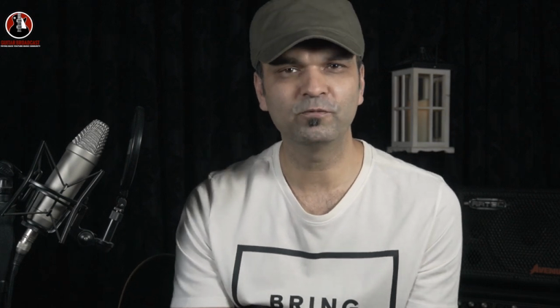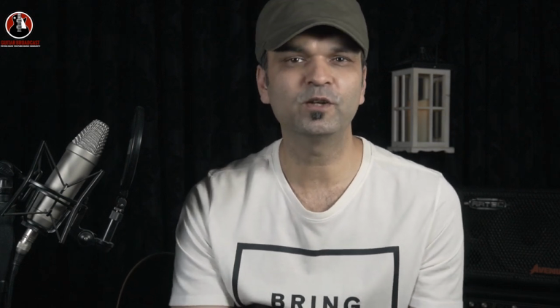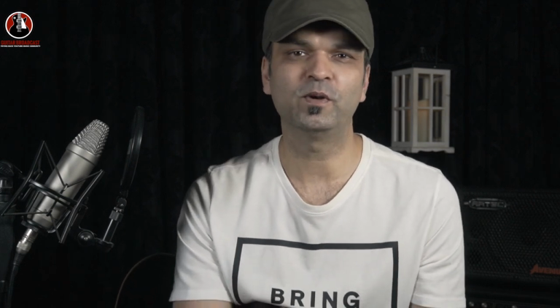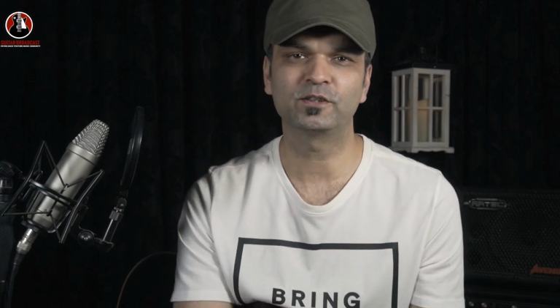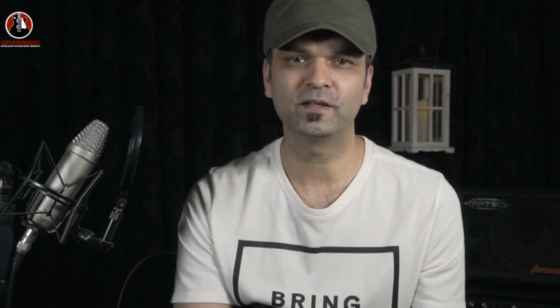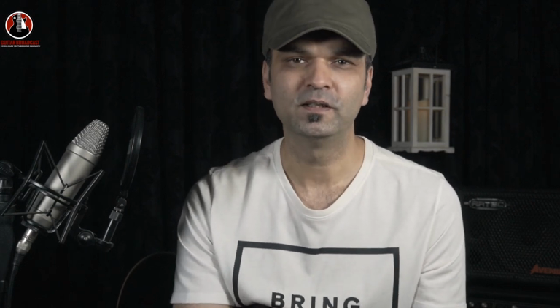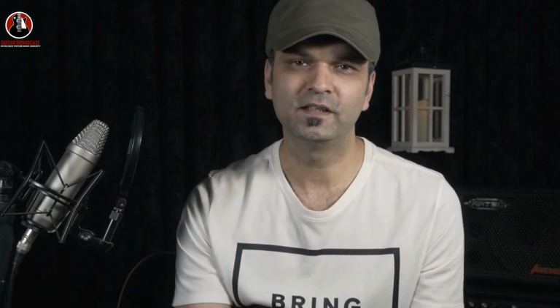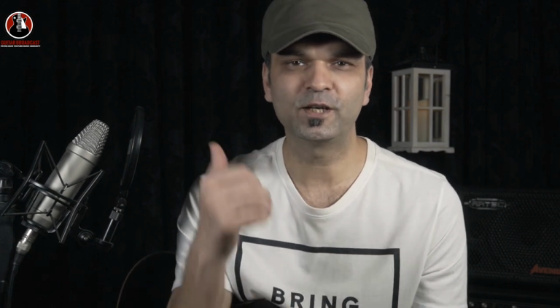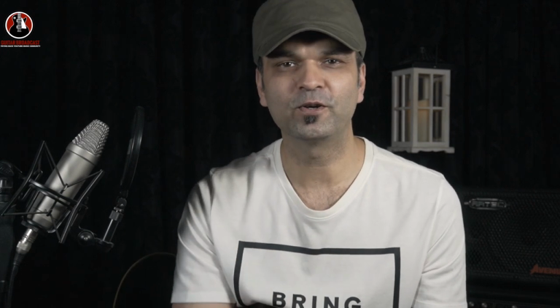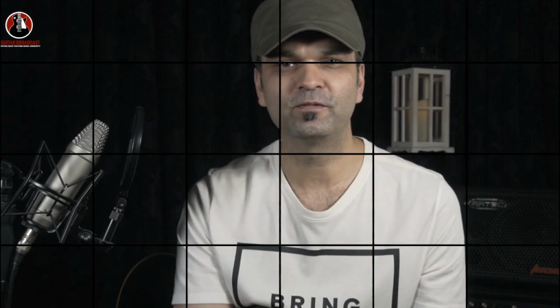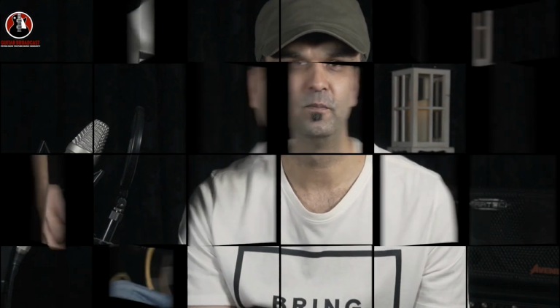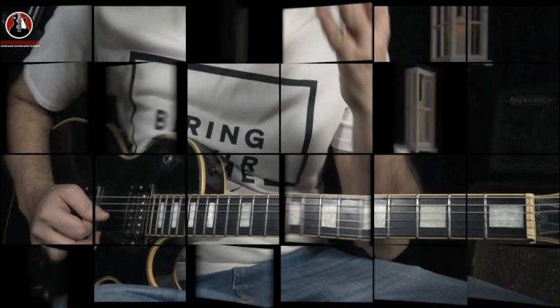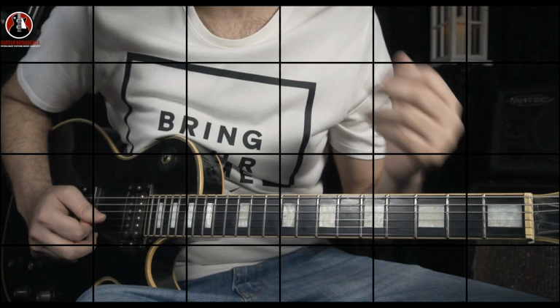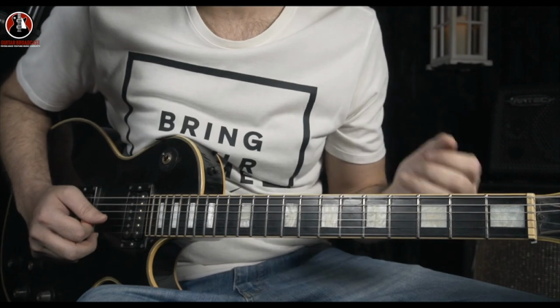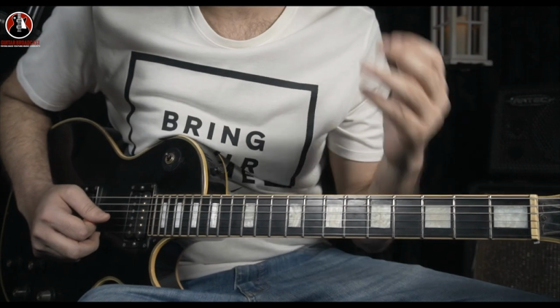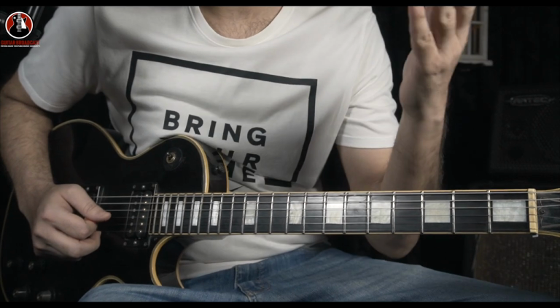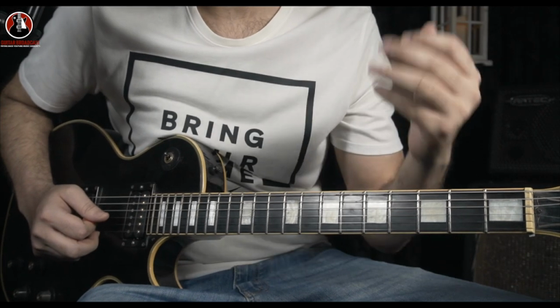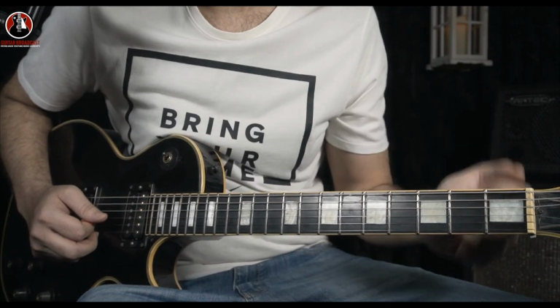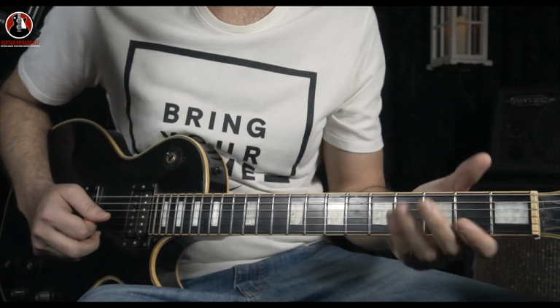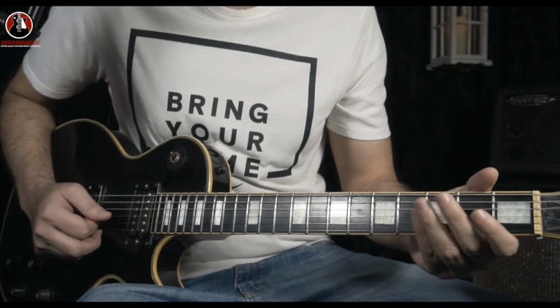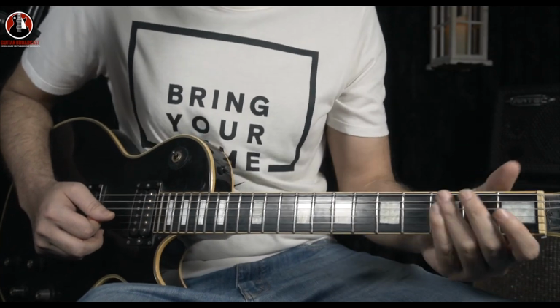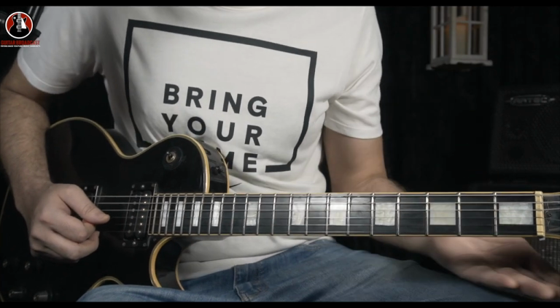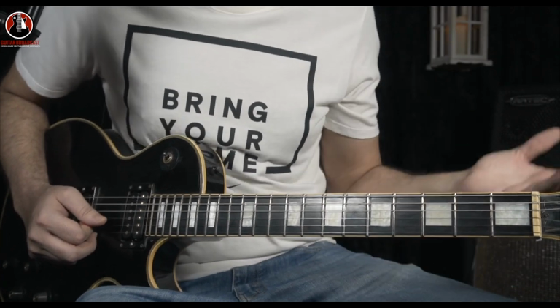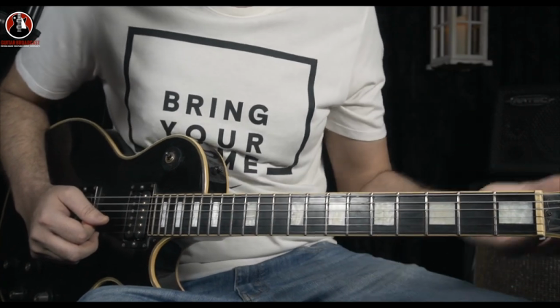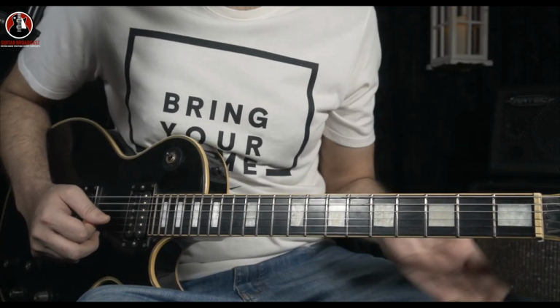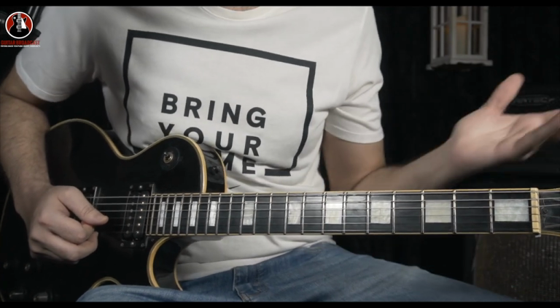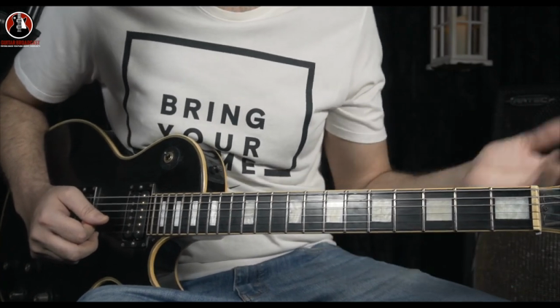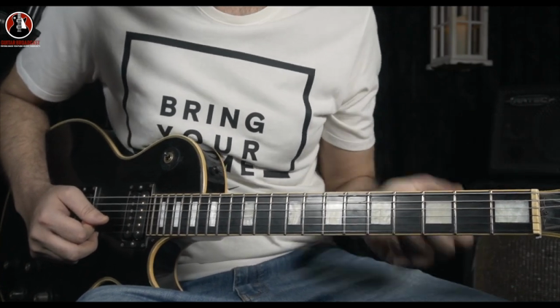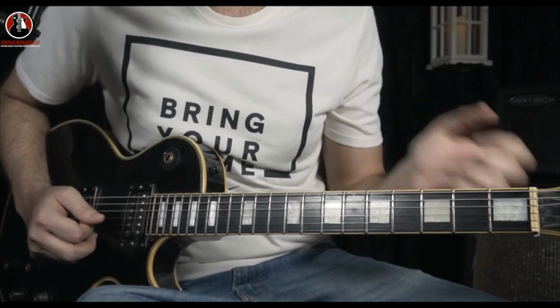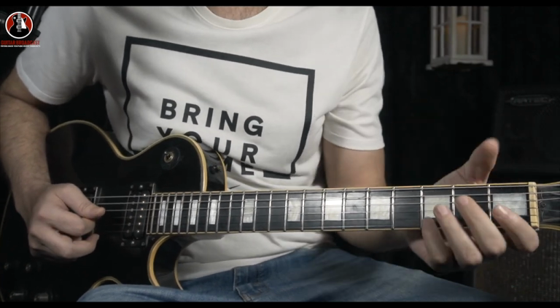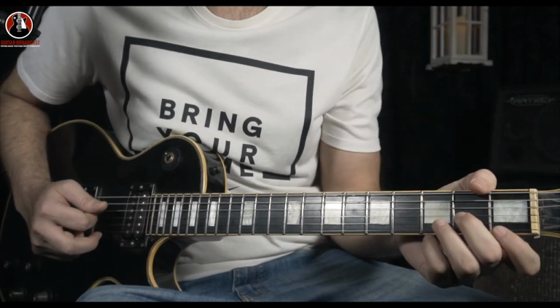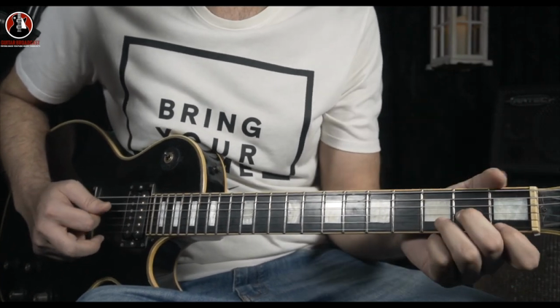Very fun to play, actually. Let's get to the riff. This song is in D minor scale, and it starts with a D minor chord — simple D minor chord.